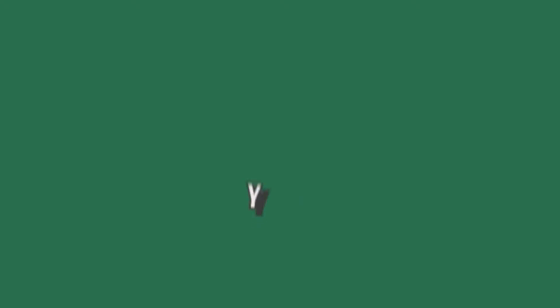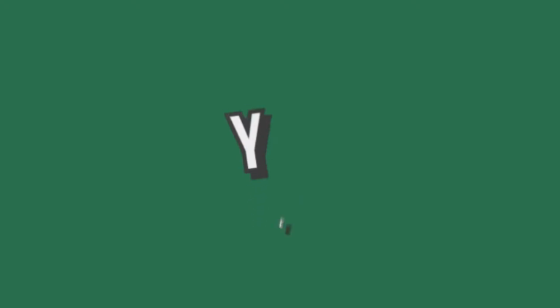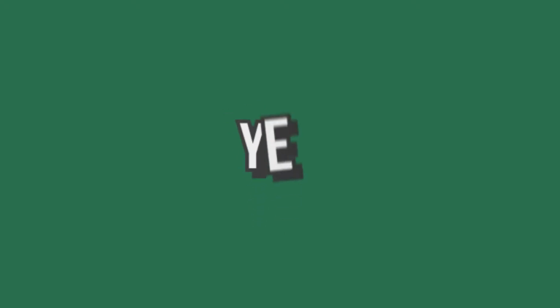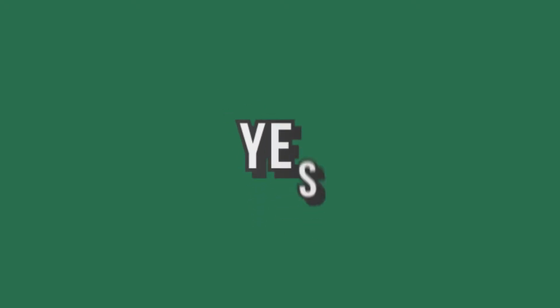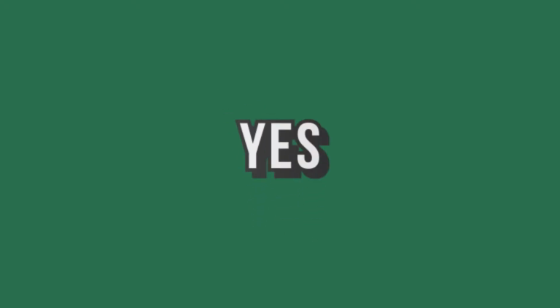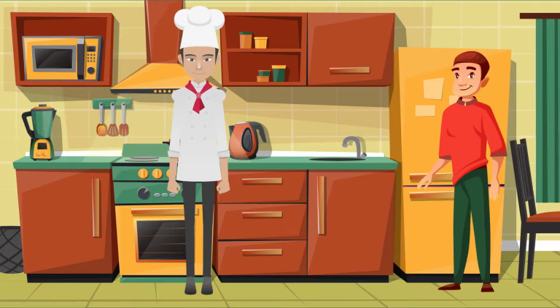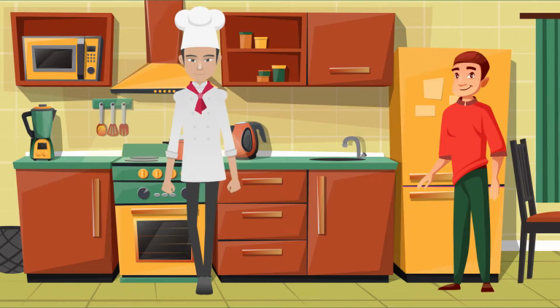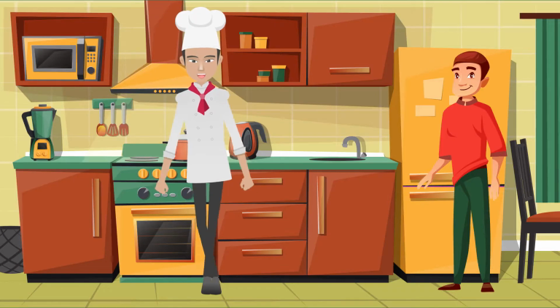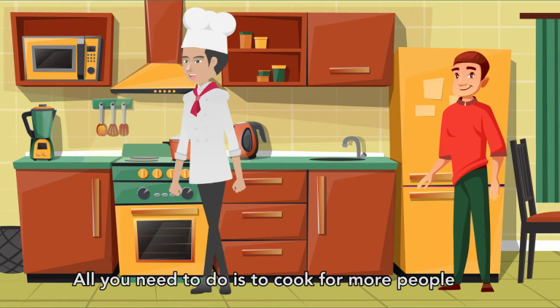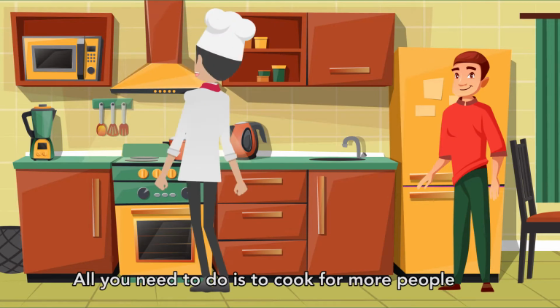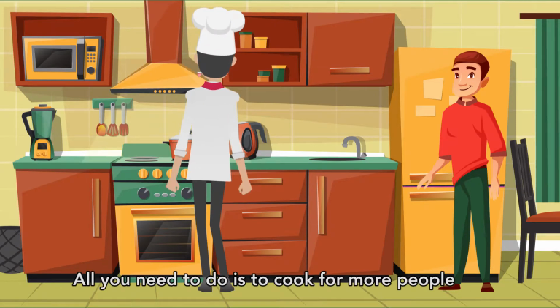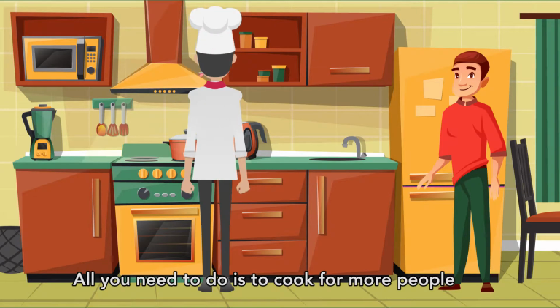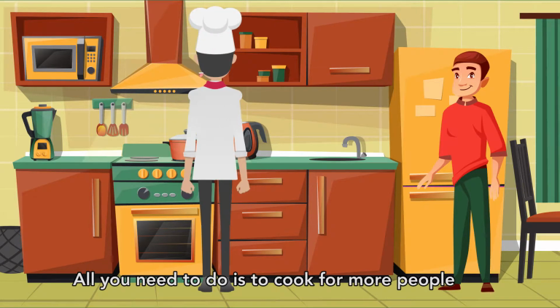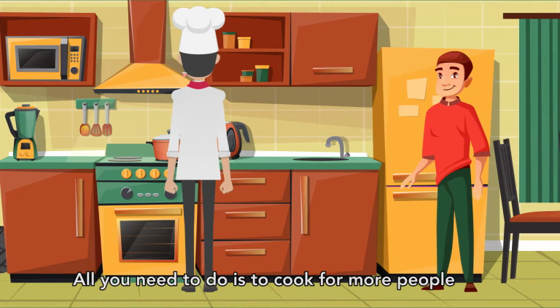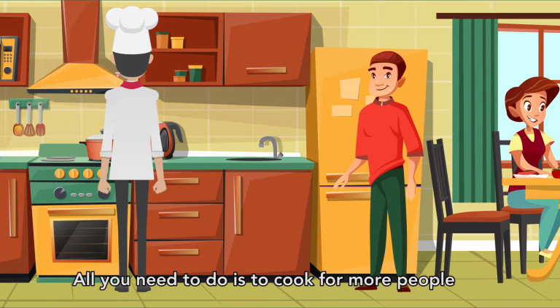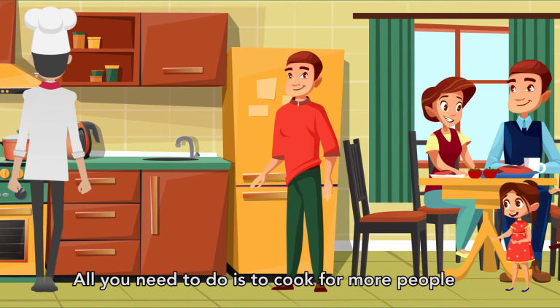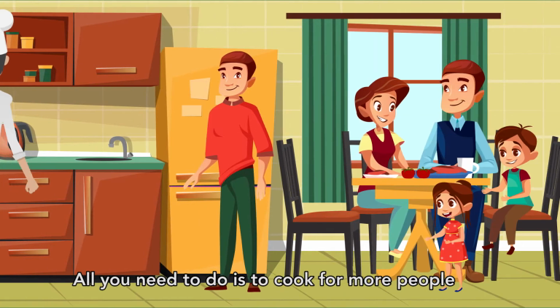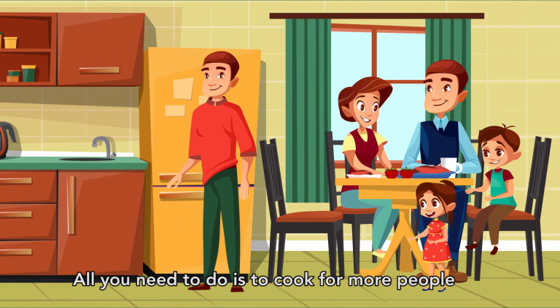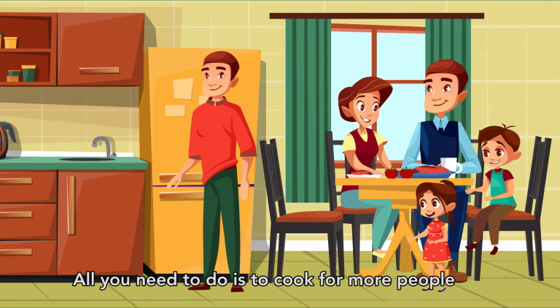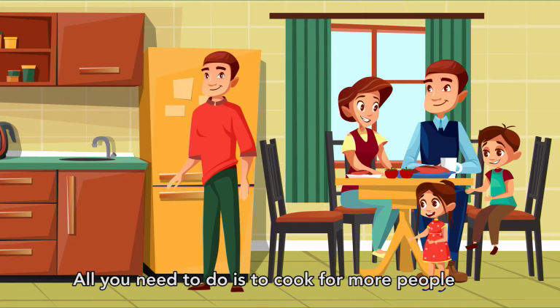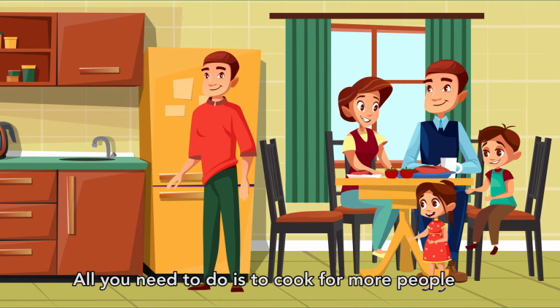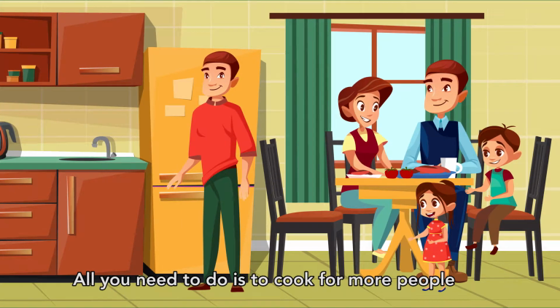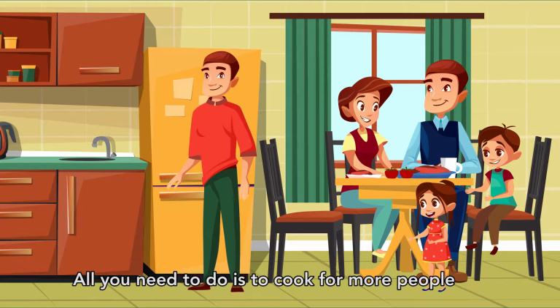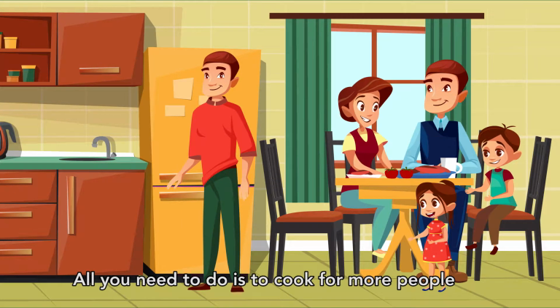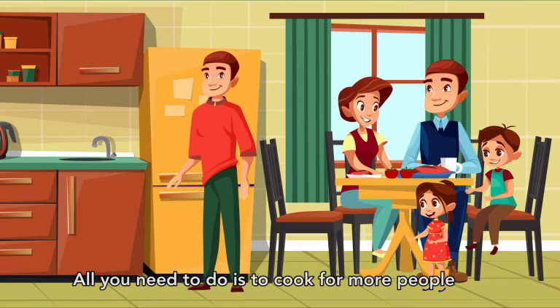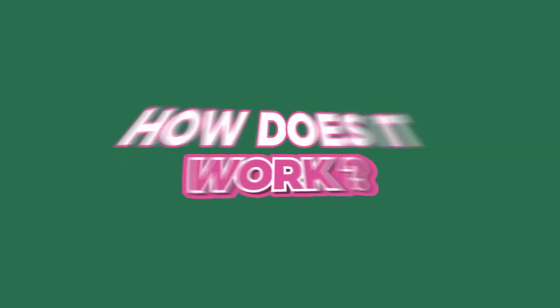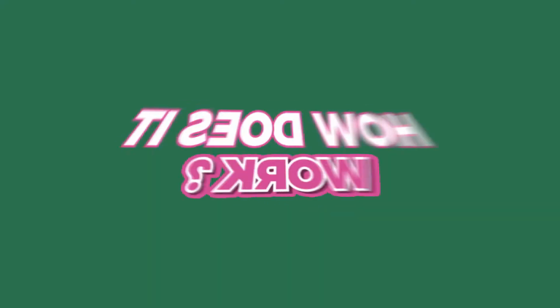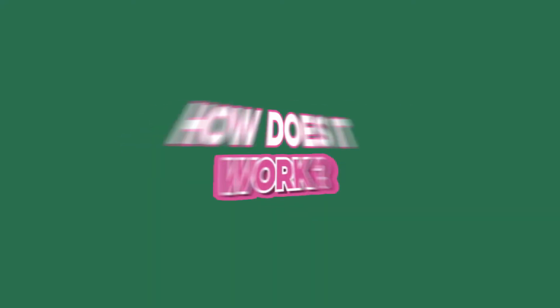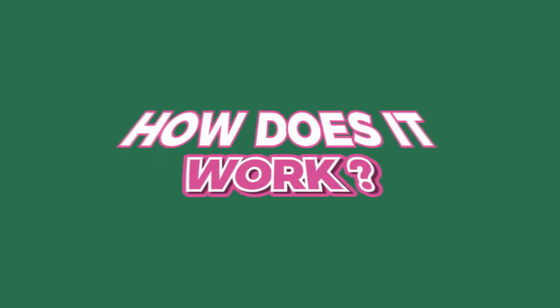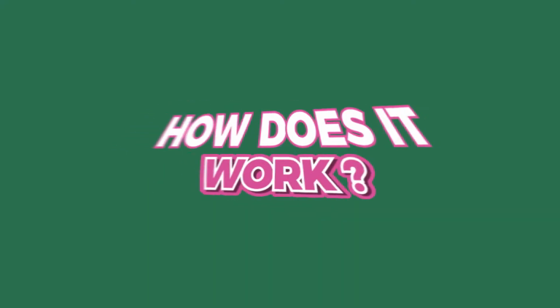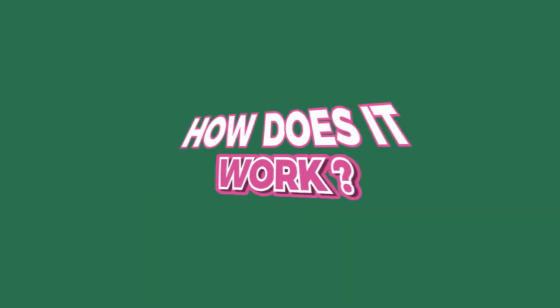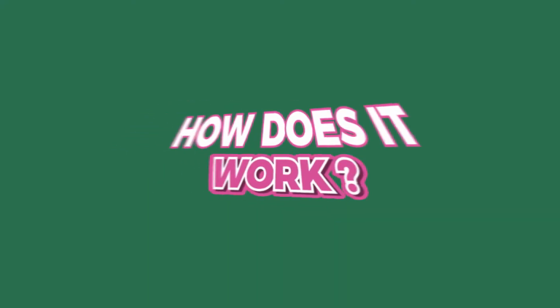Yes! All you need to do is cook for more people. How does it work?